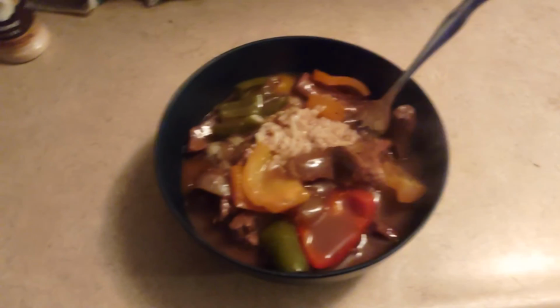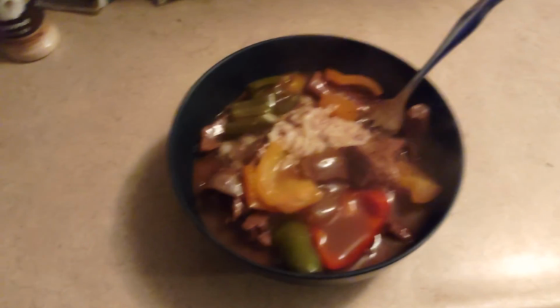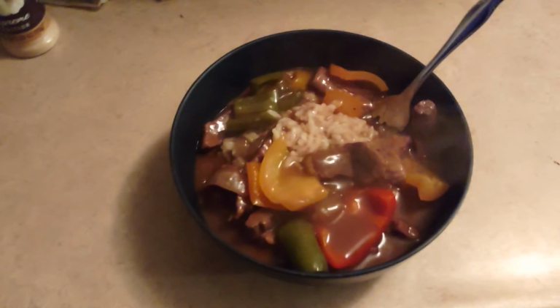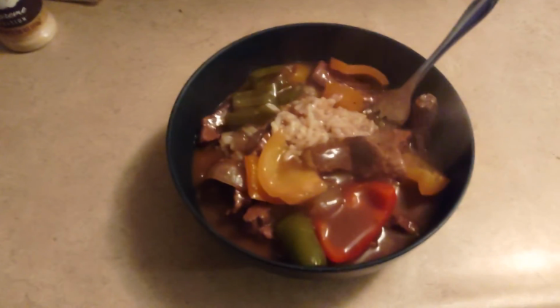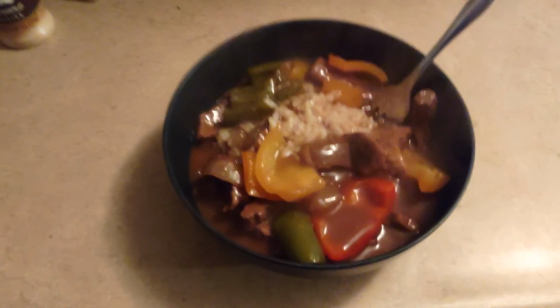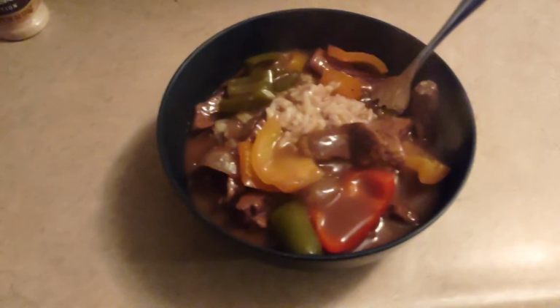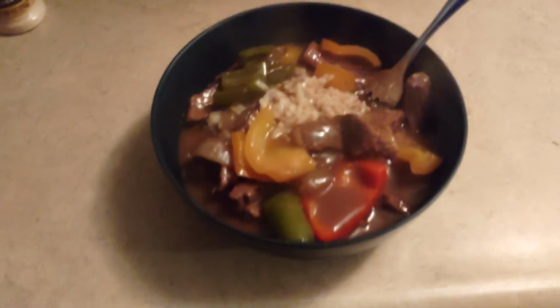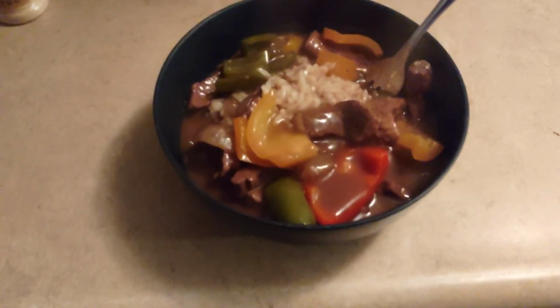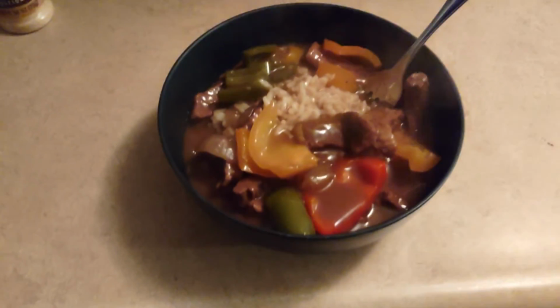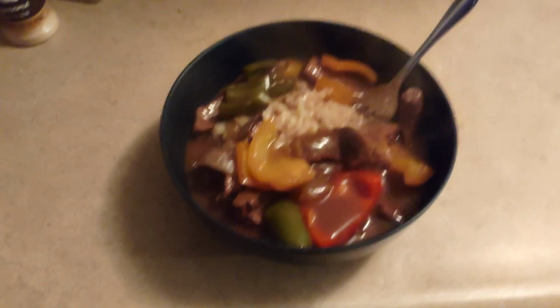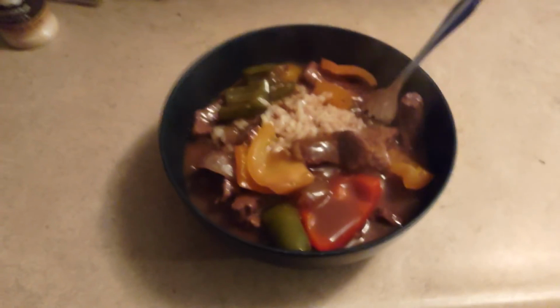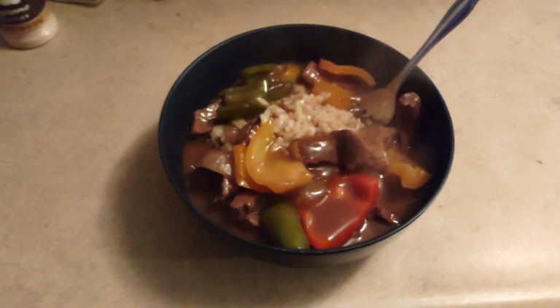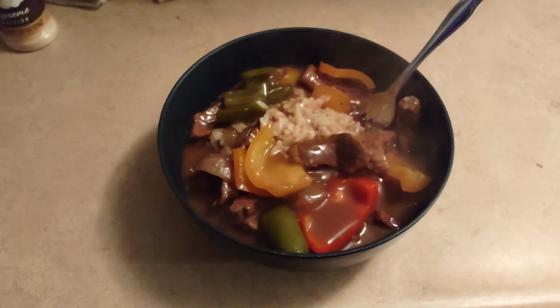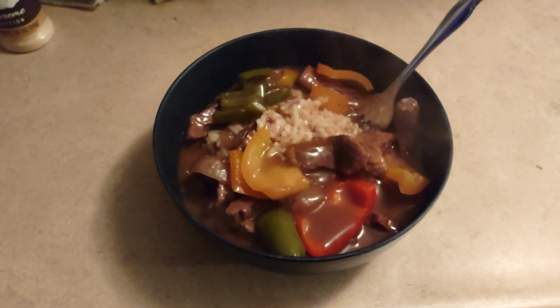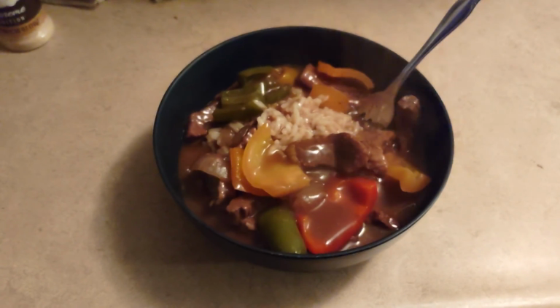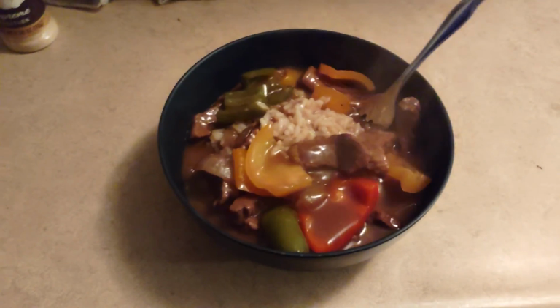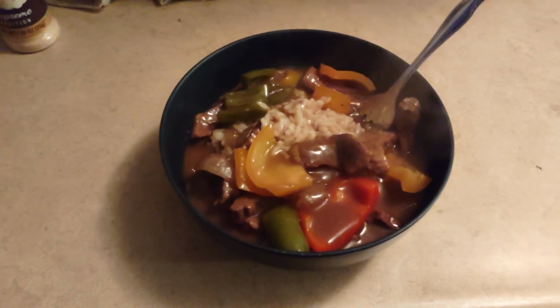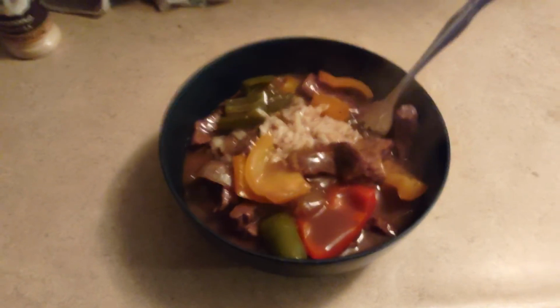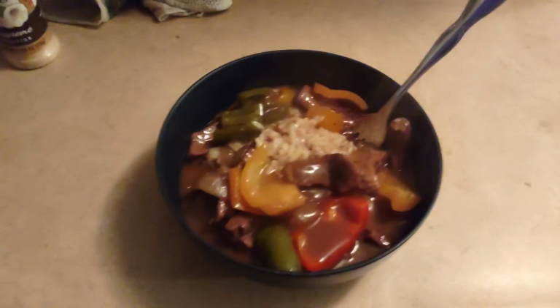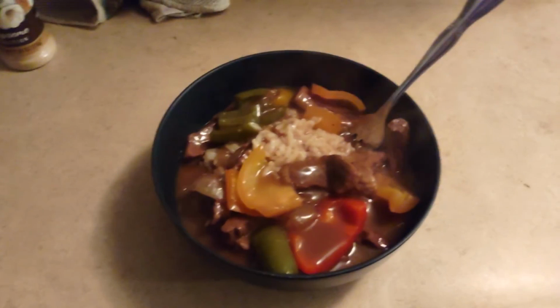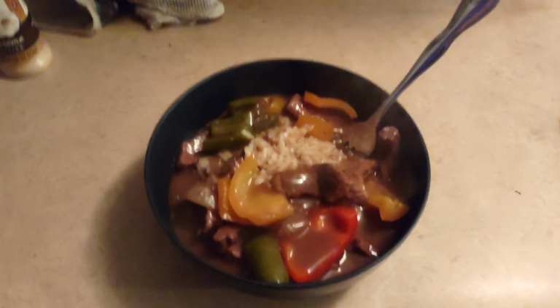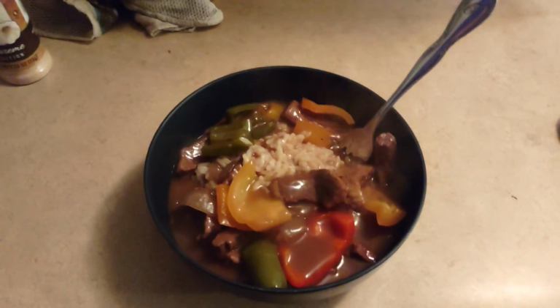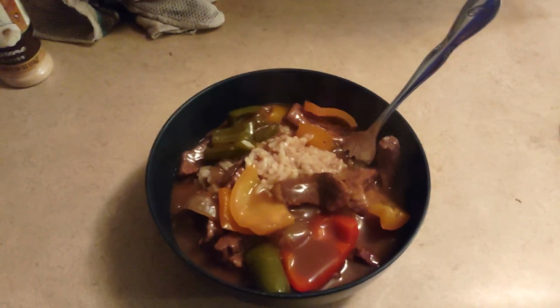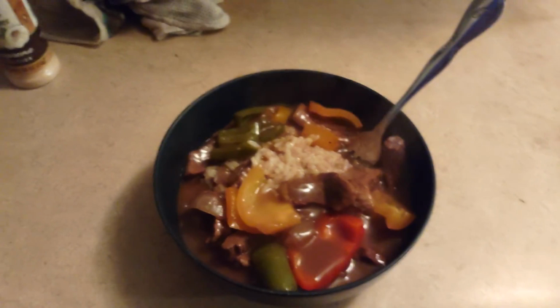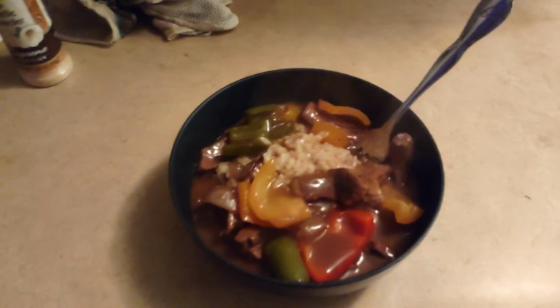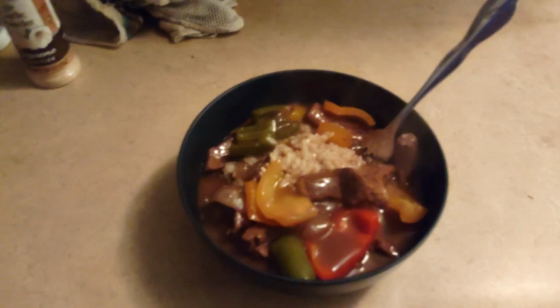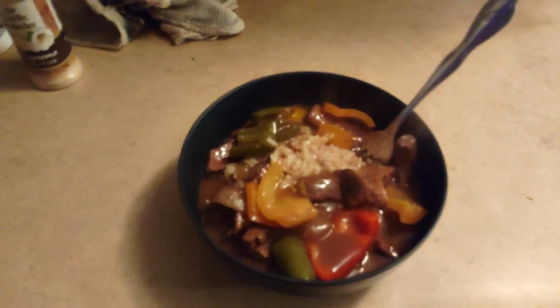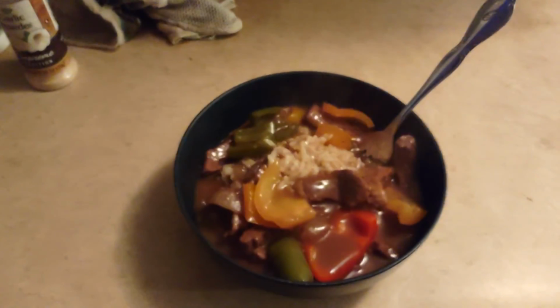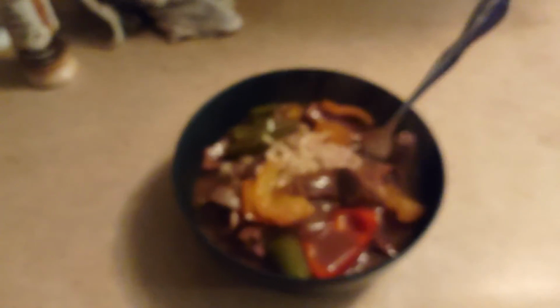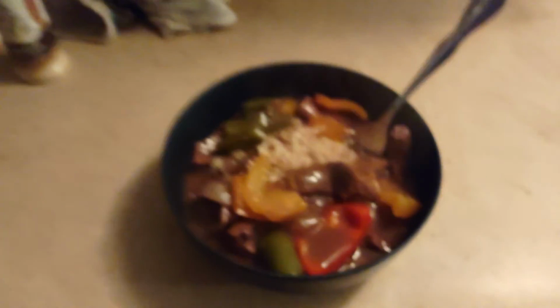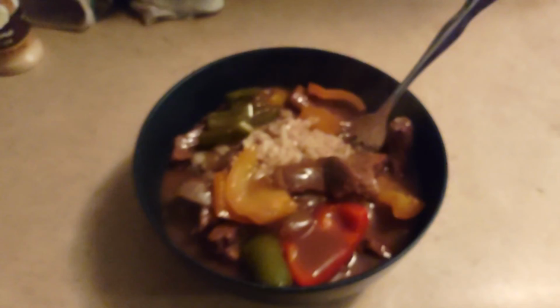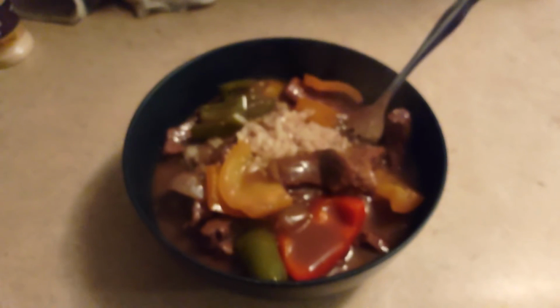And it looks so good. About to dig in. See you in the next one. Bye.